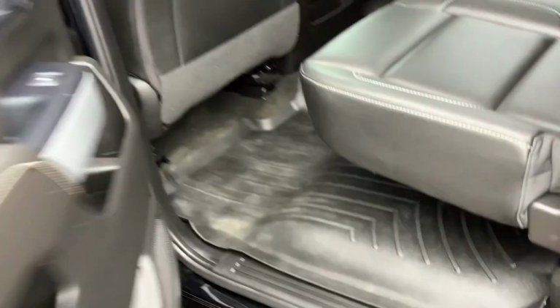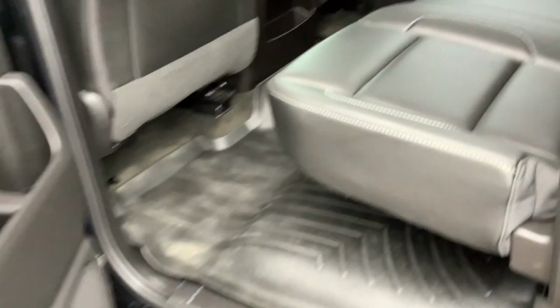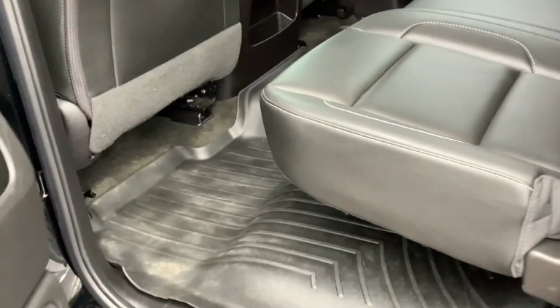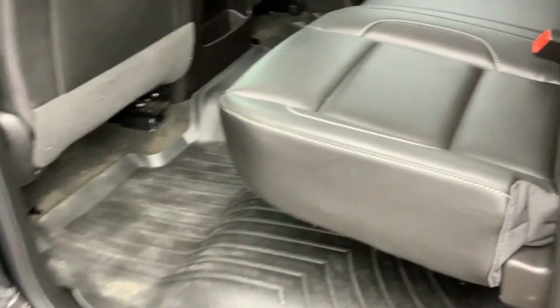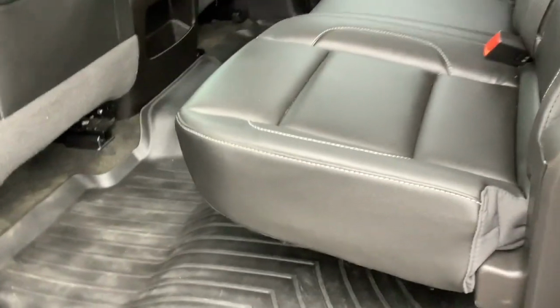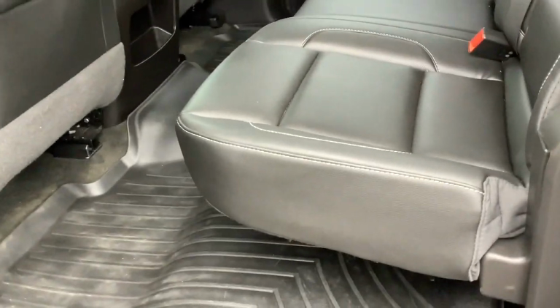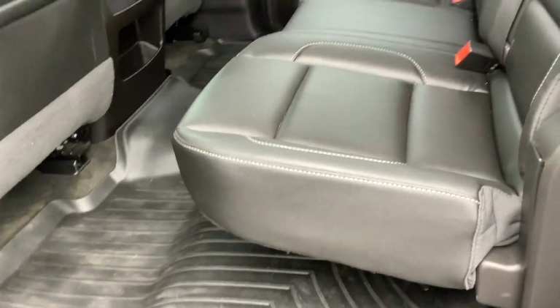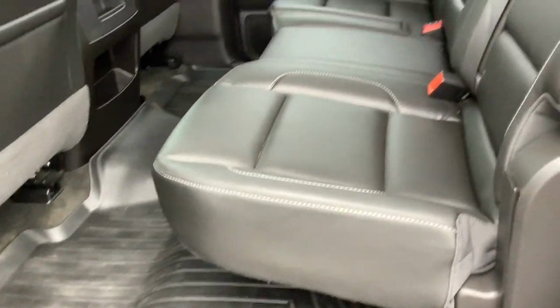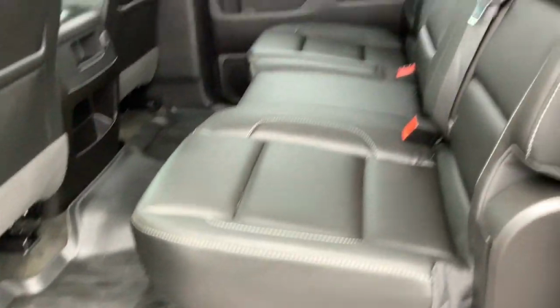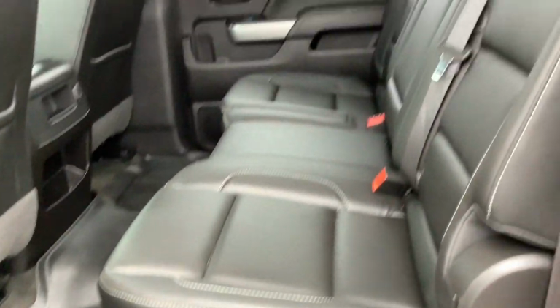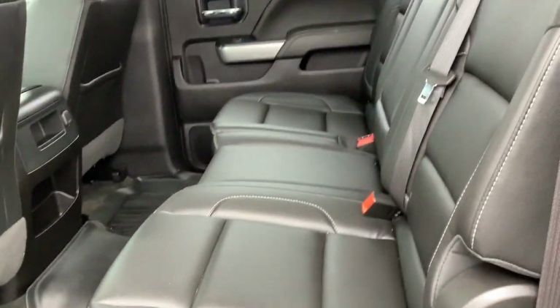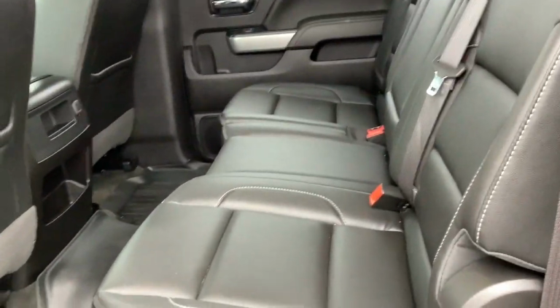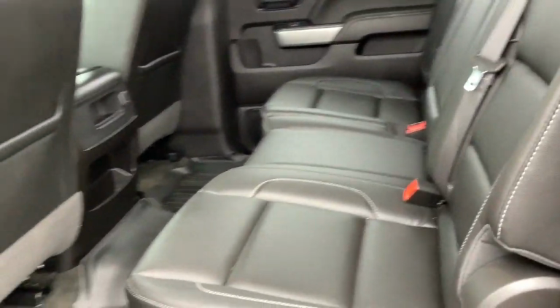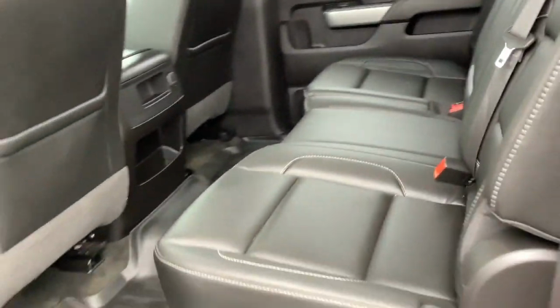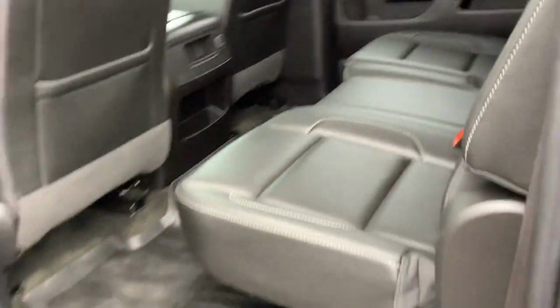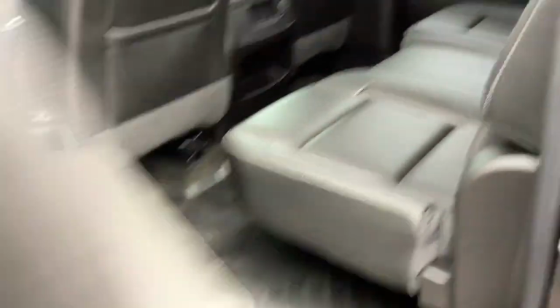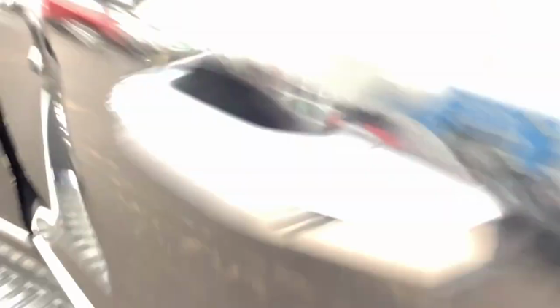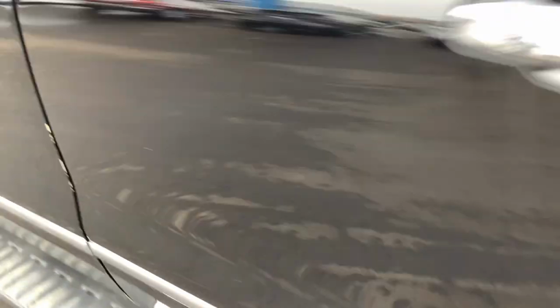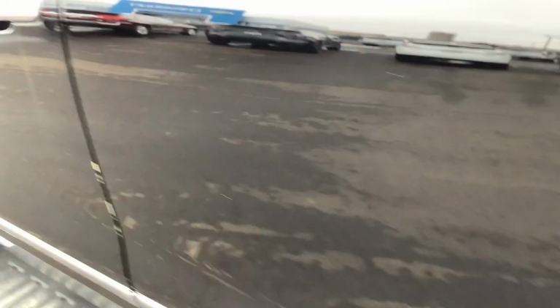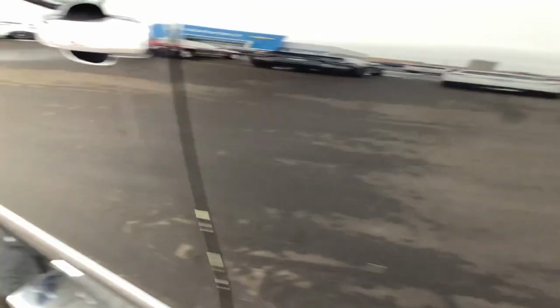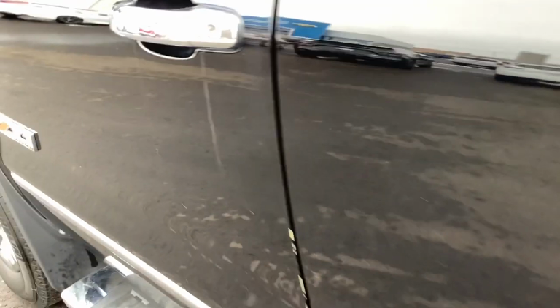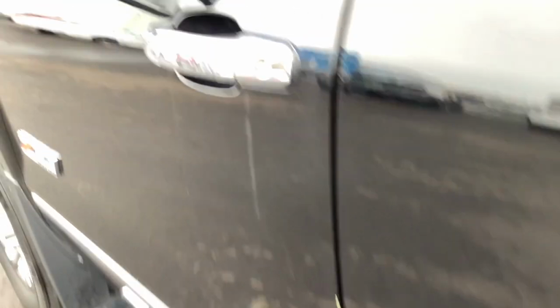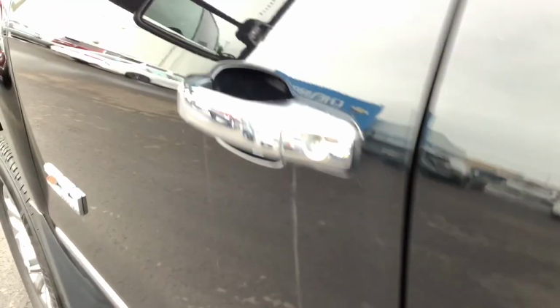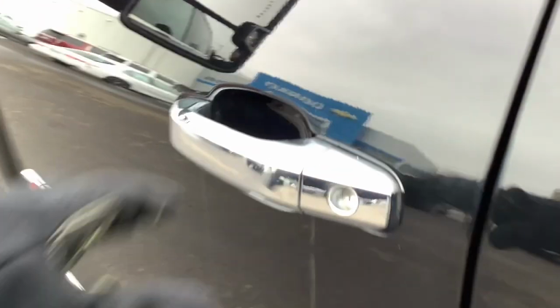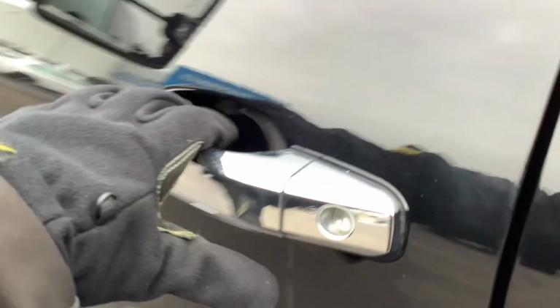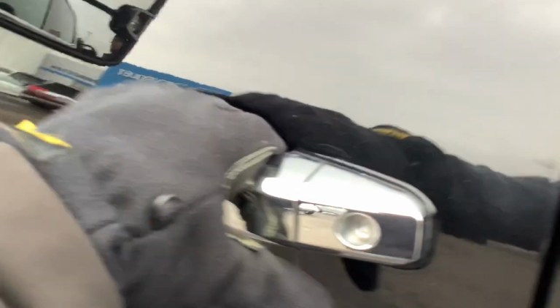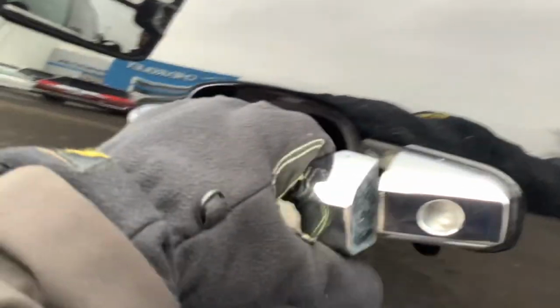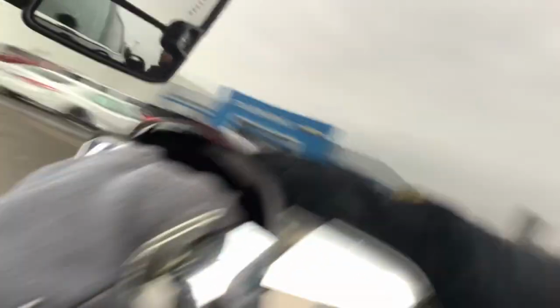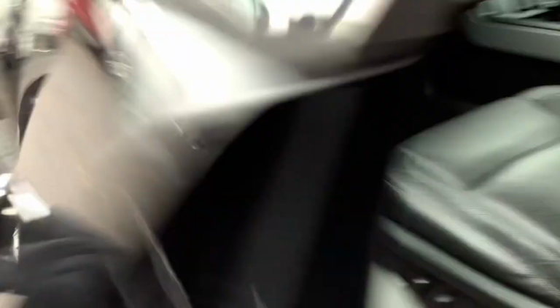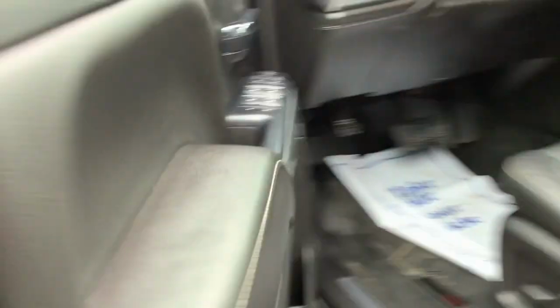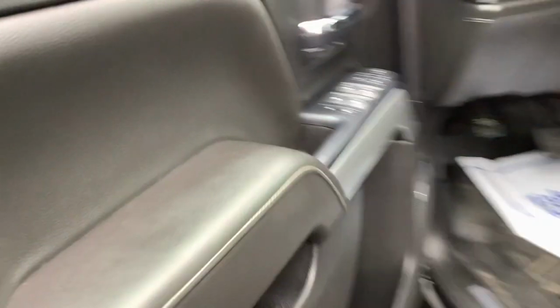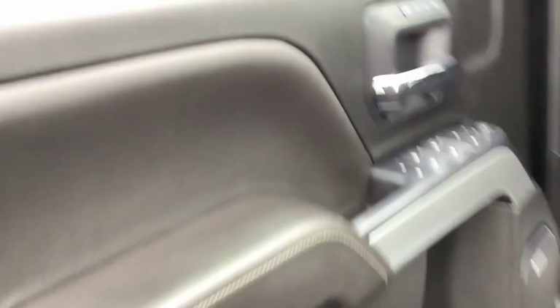See how refined and comfortable a bold, muscular work machine can be. Drive the all-new Silverado.